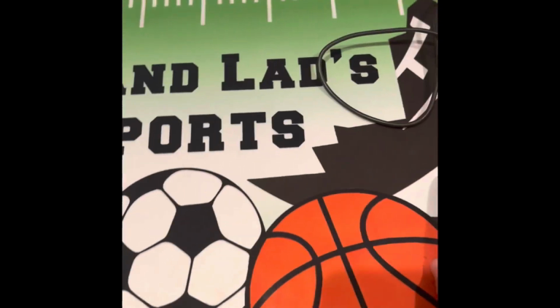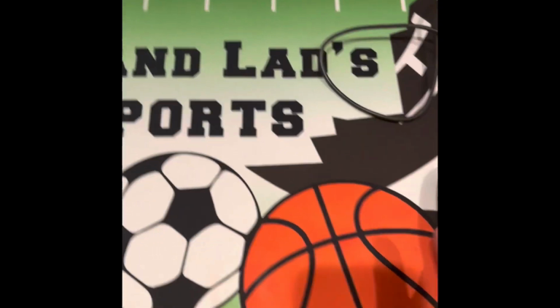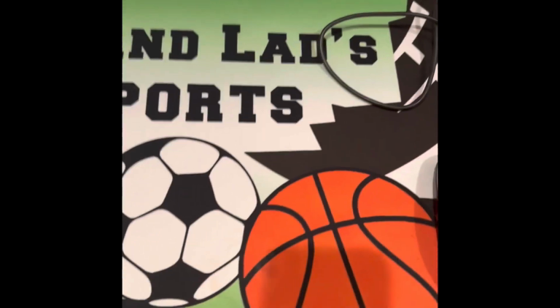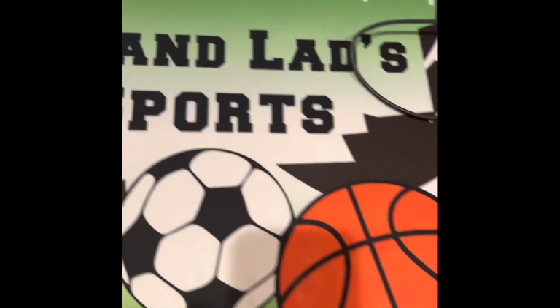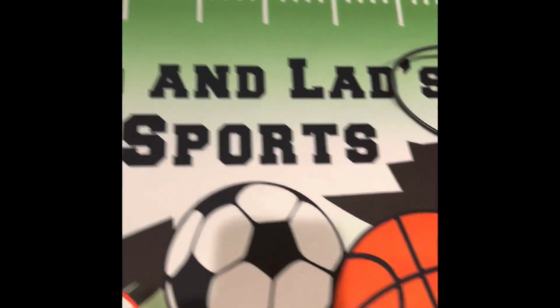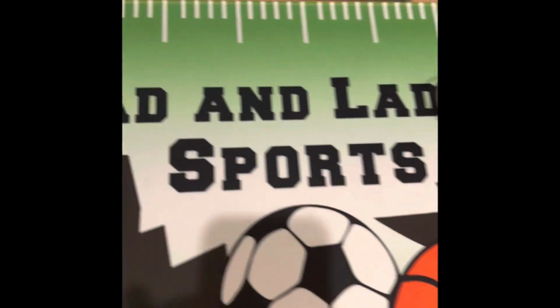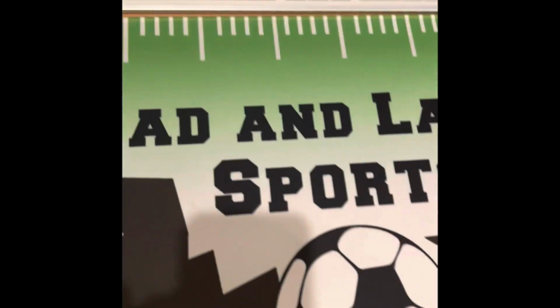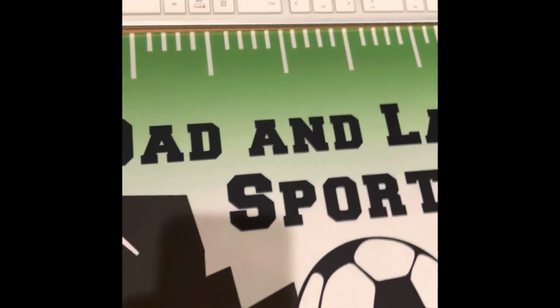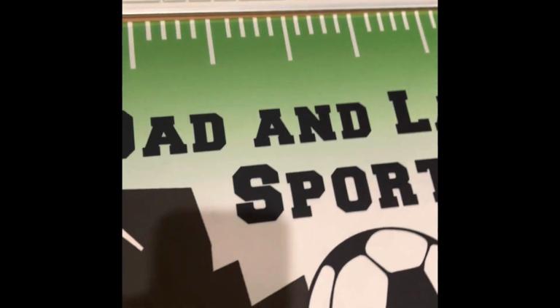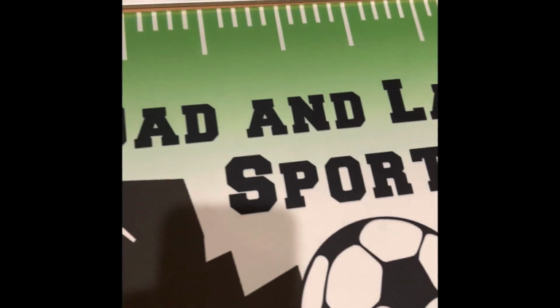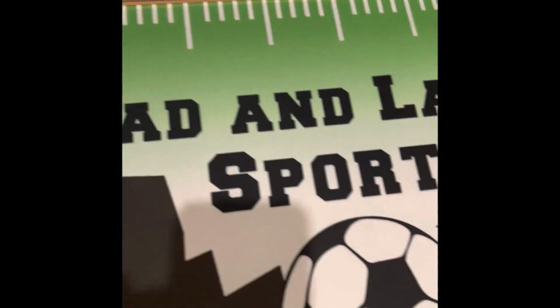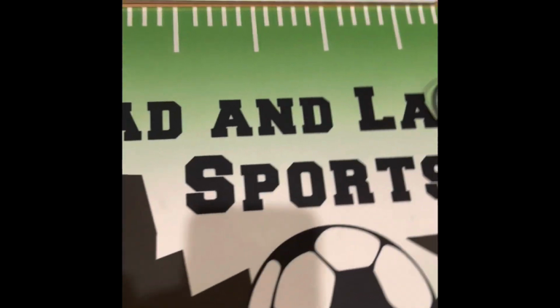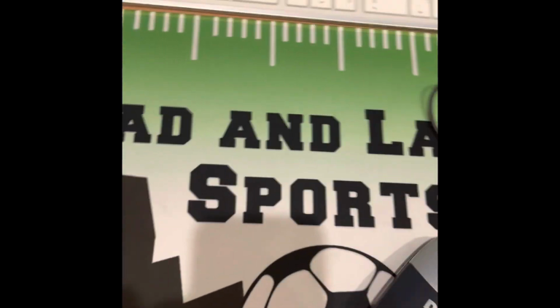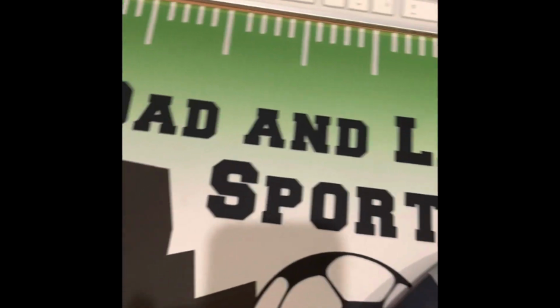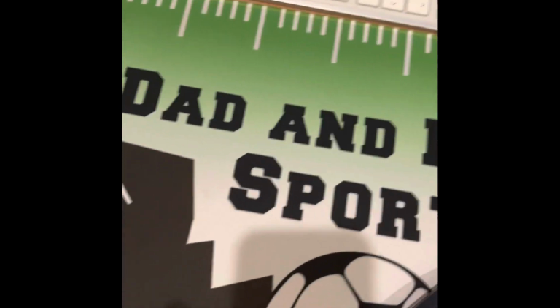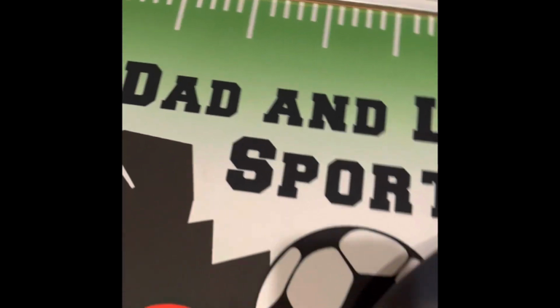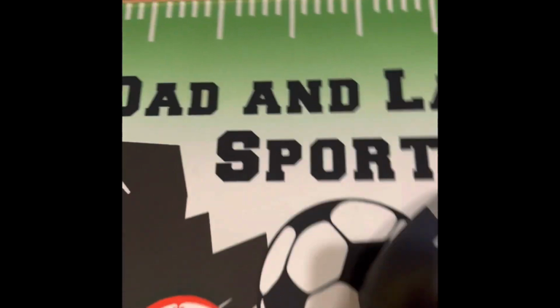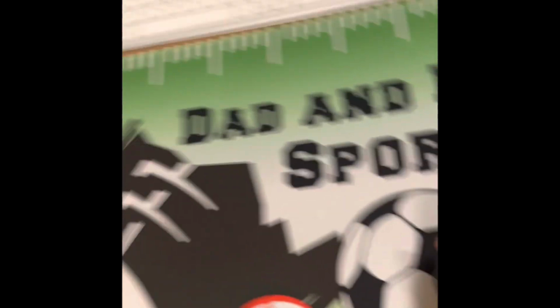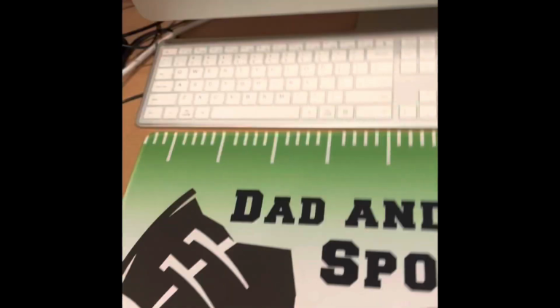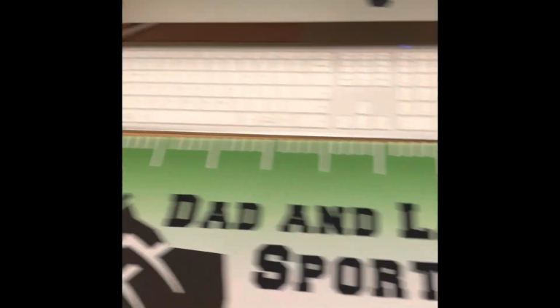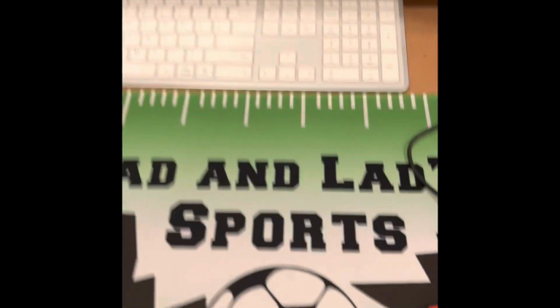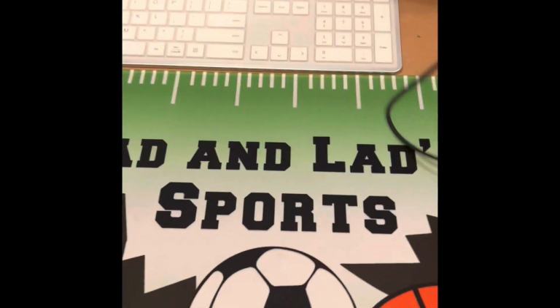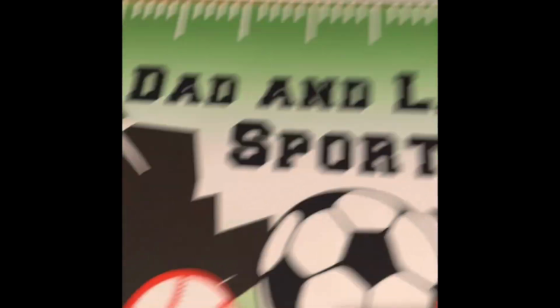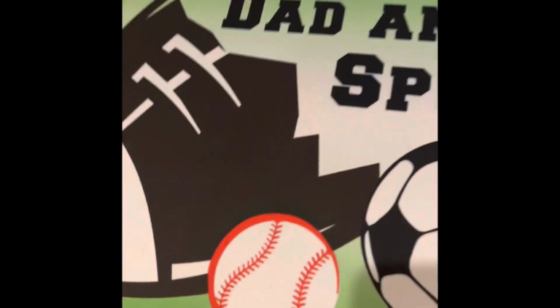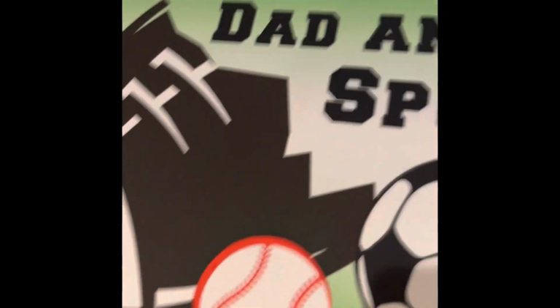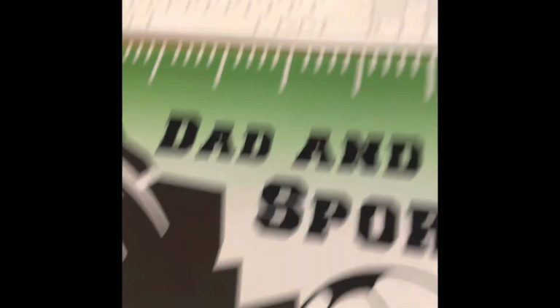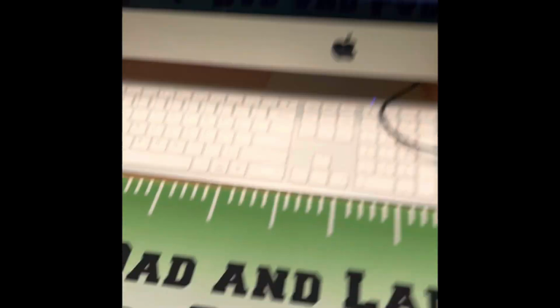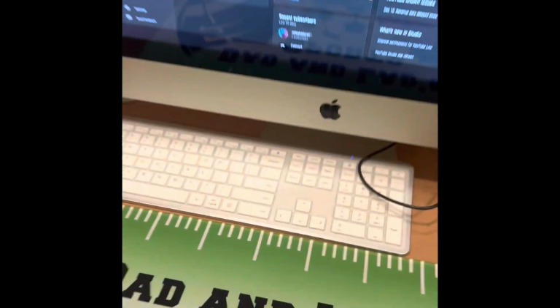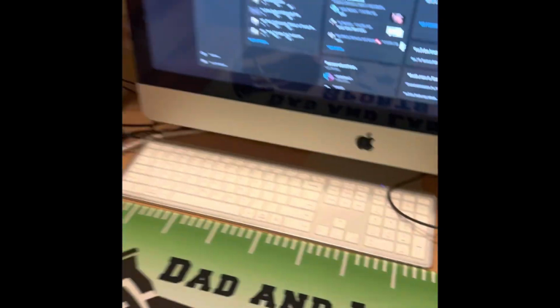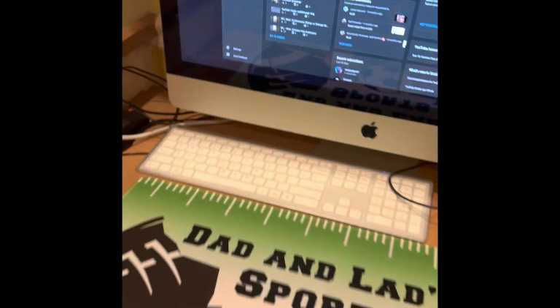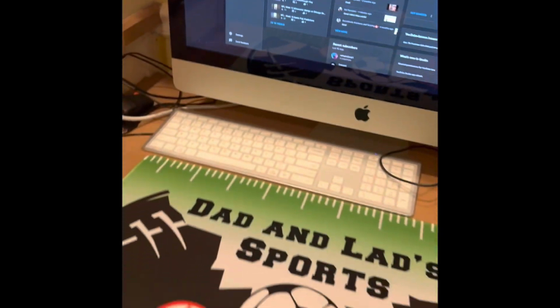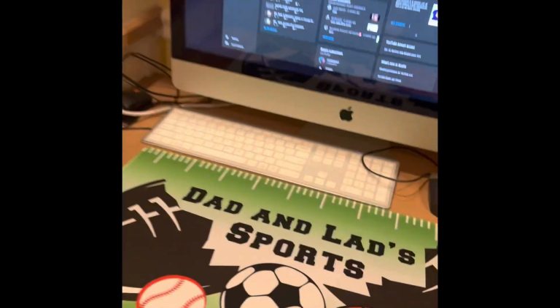Do you think we should just sell these? Like maybe make a website or something? I don't know — comment down below if you want to see that.